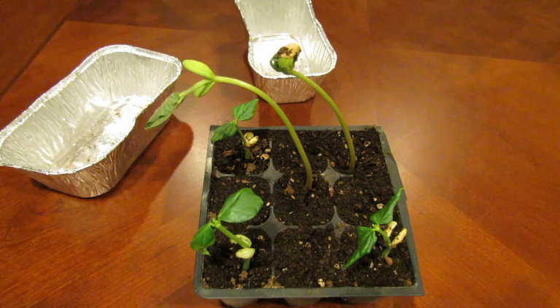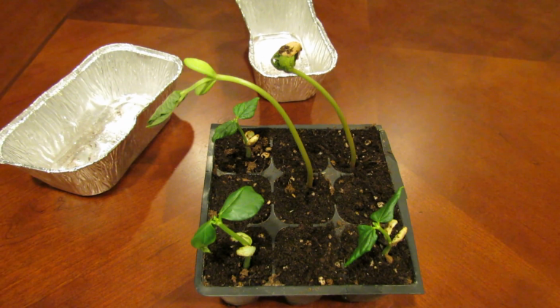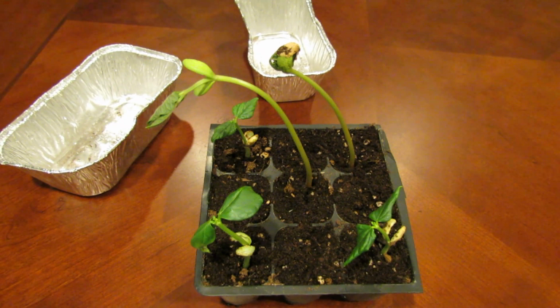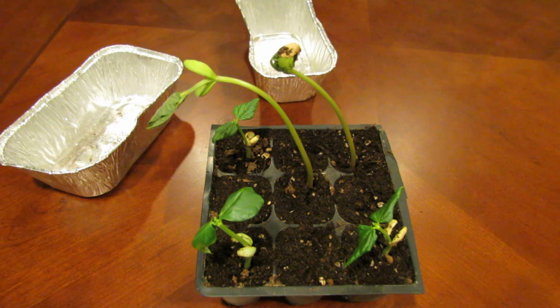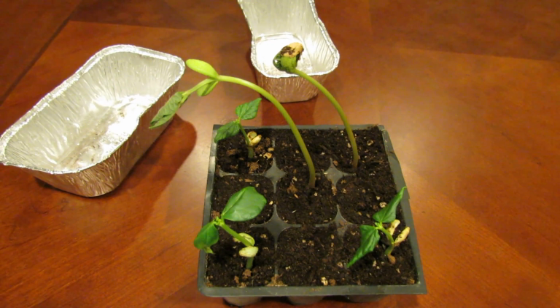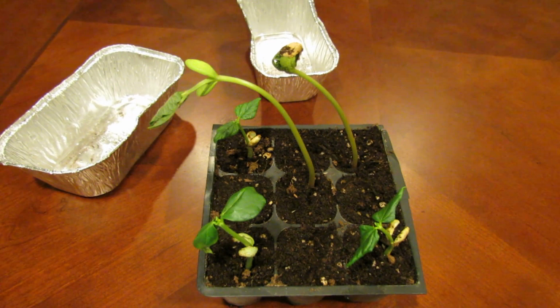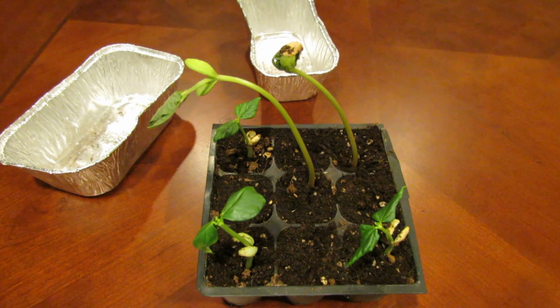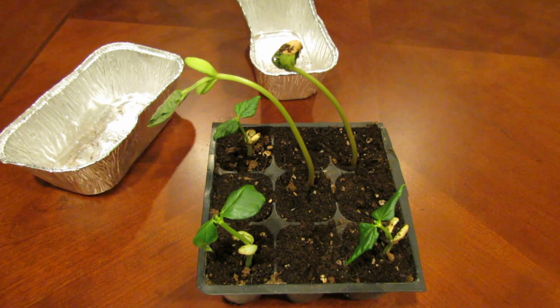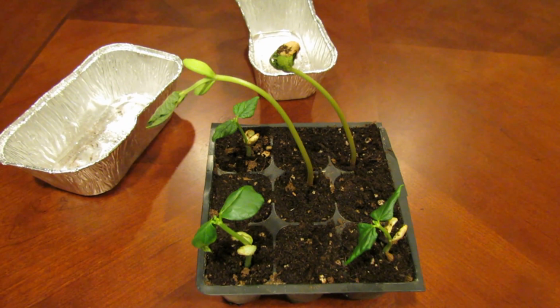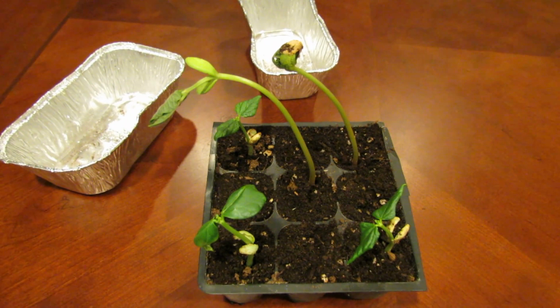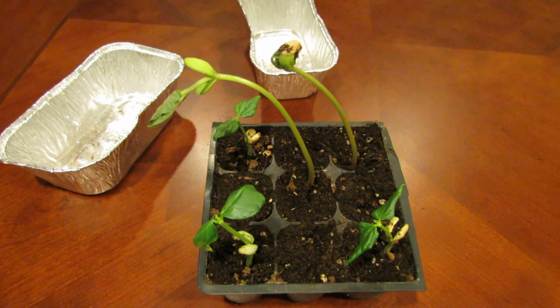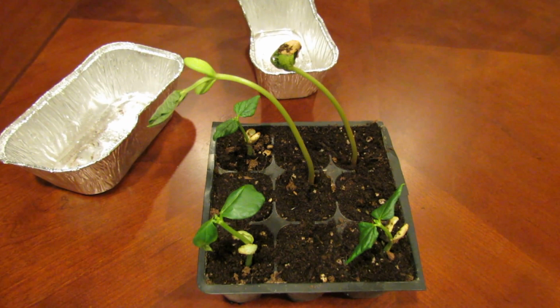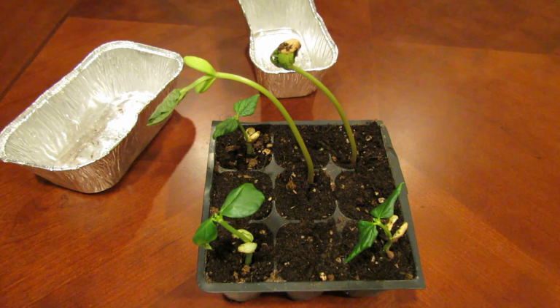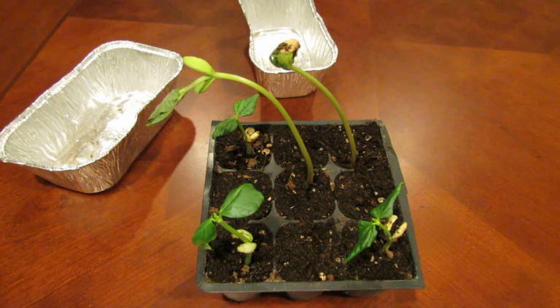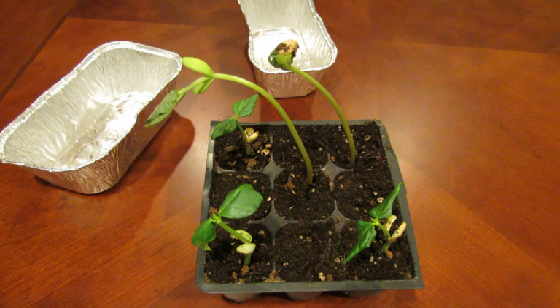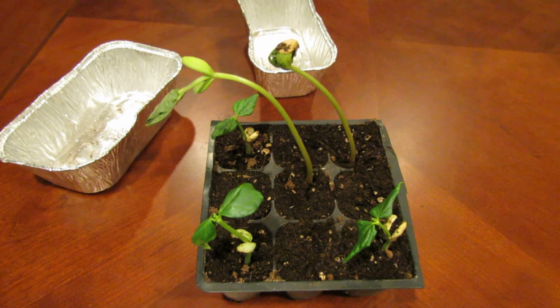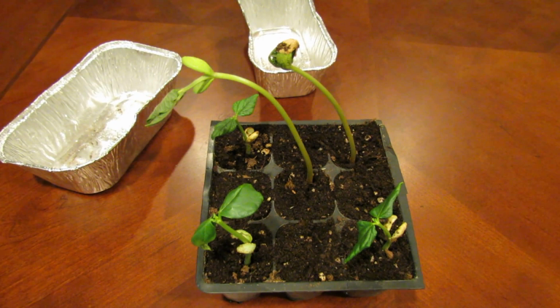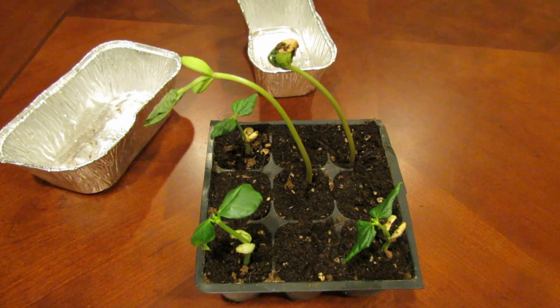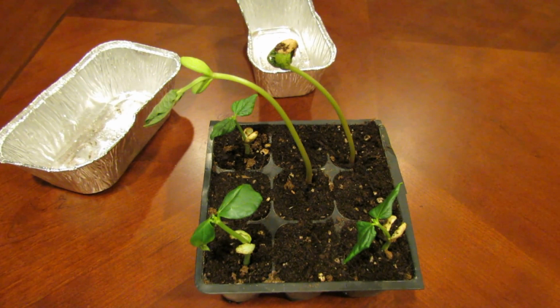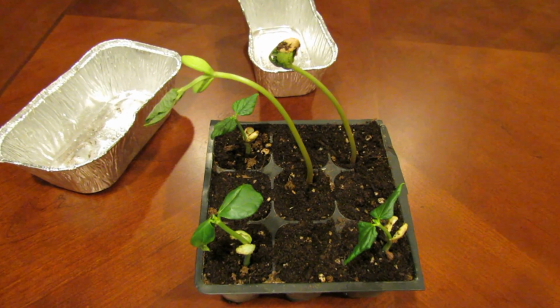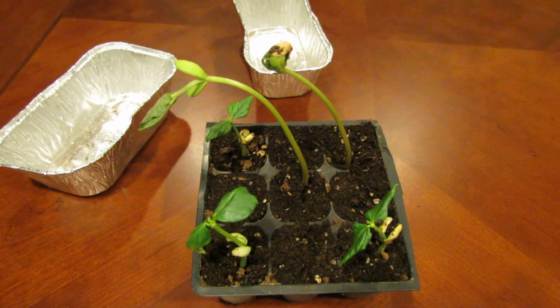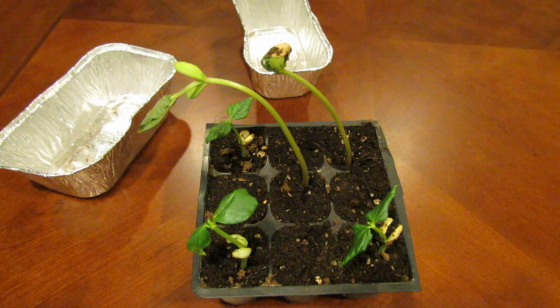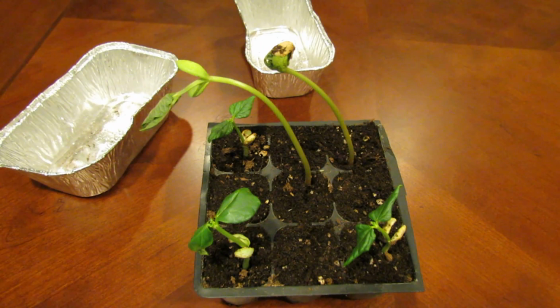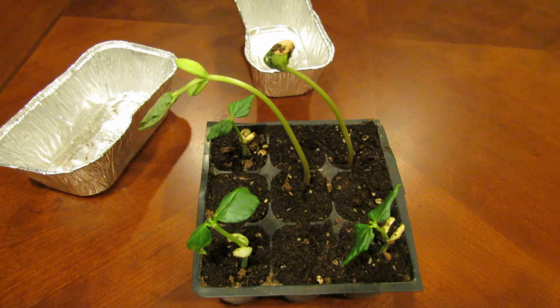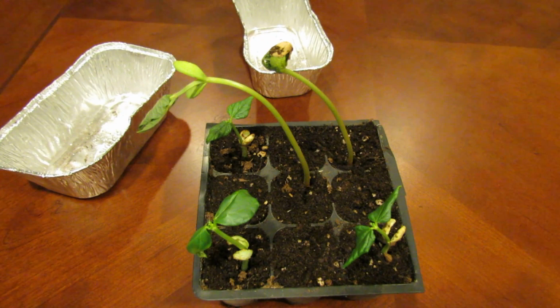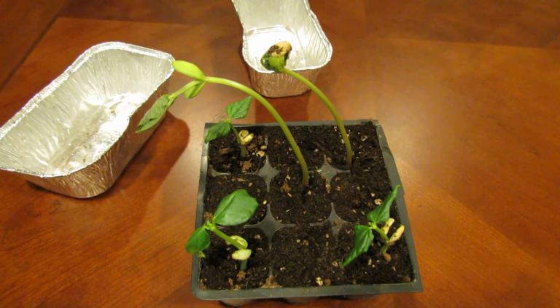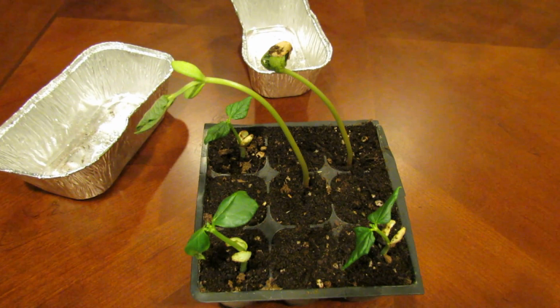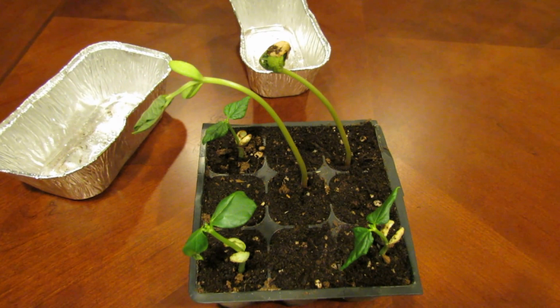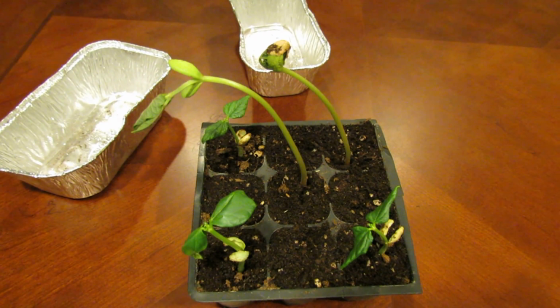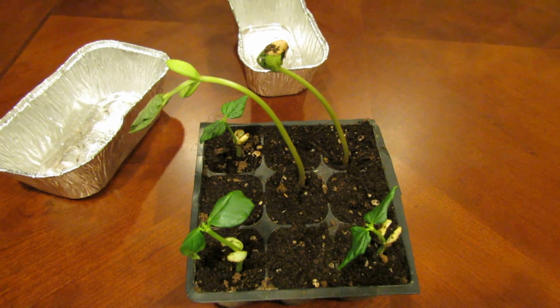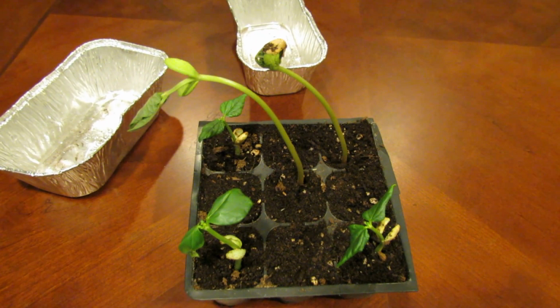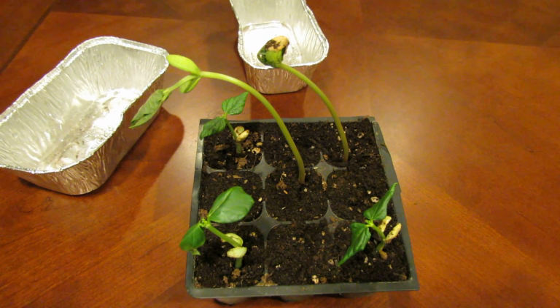Welcome to the Rustic Garden. Today in 60 seconds or so I'm just going to show you what plant legginess means.